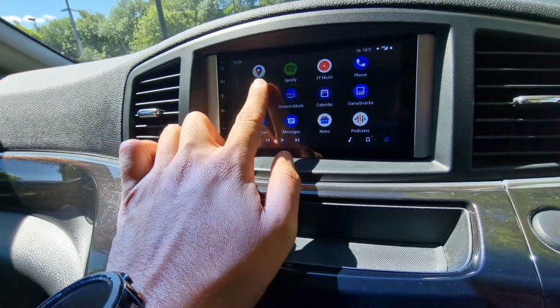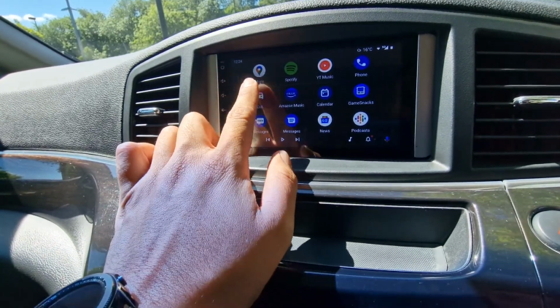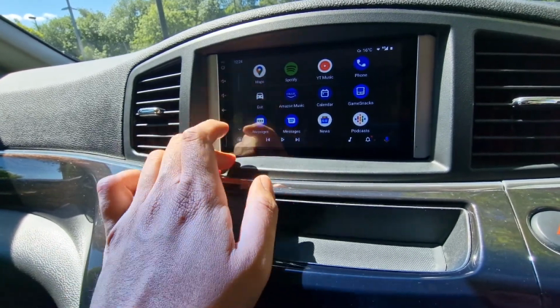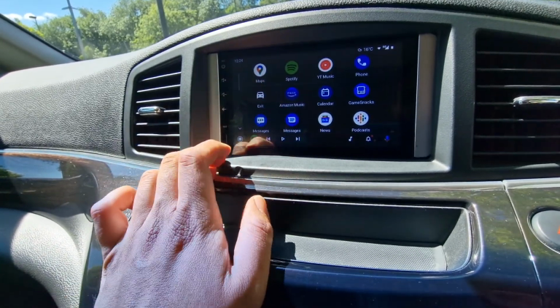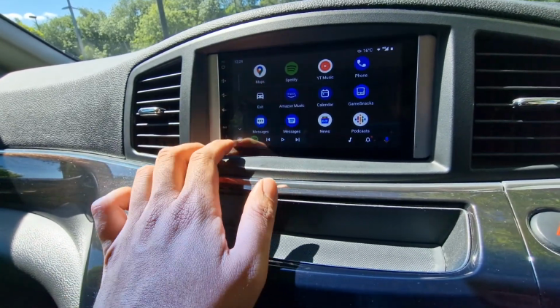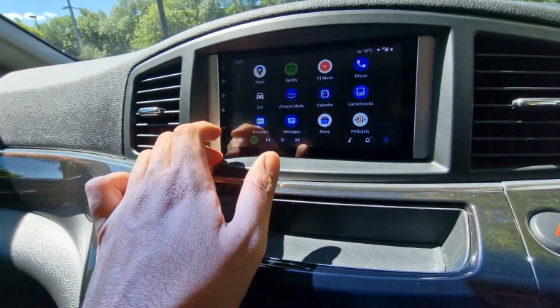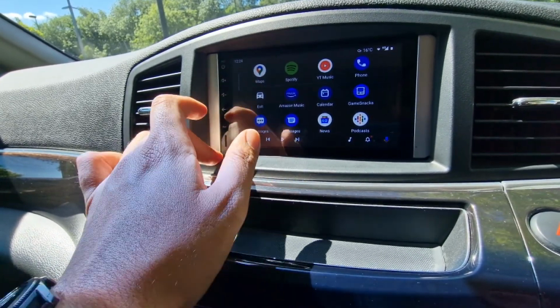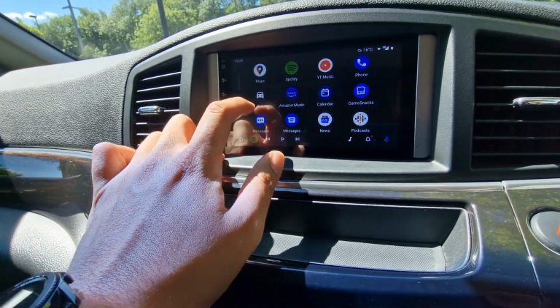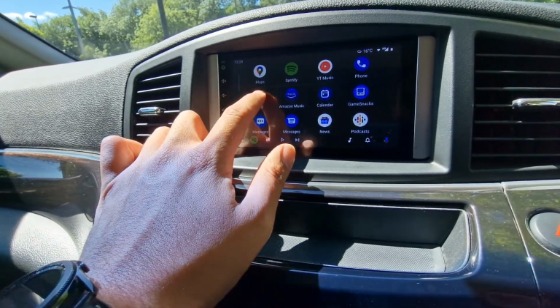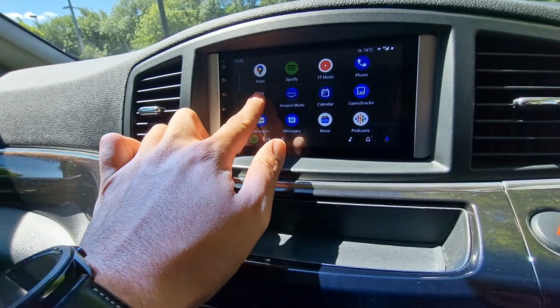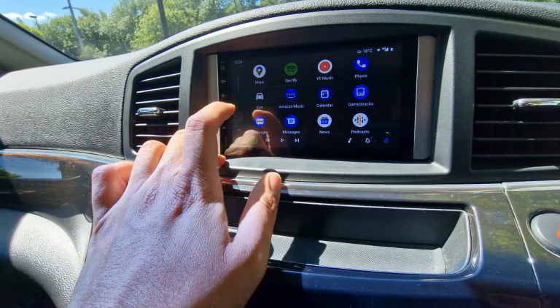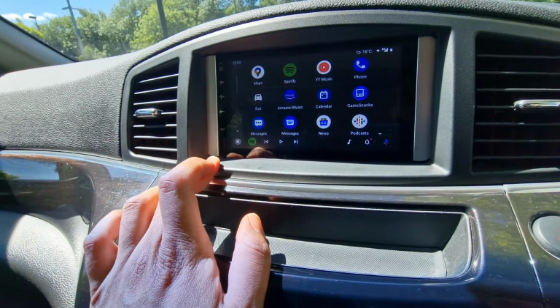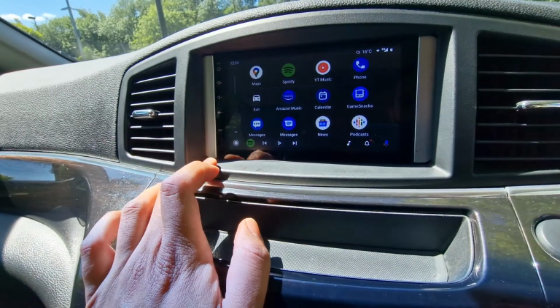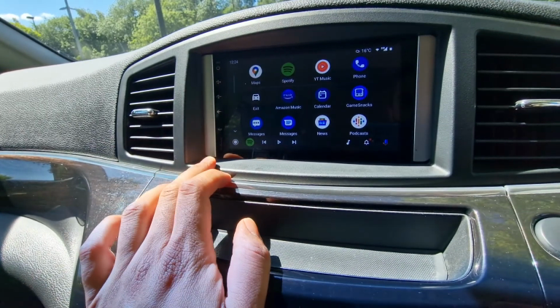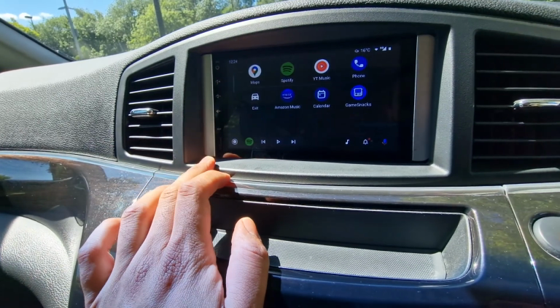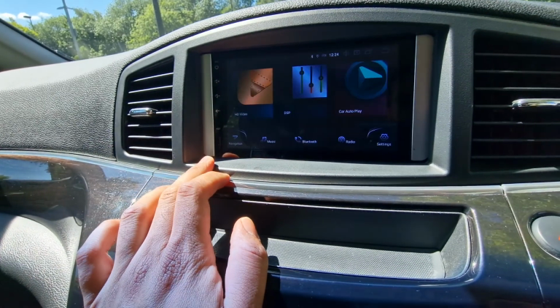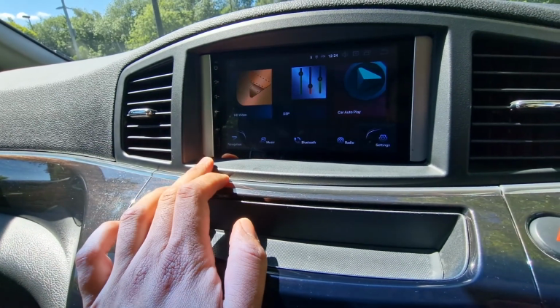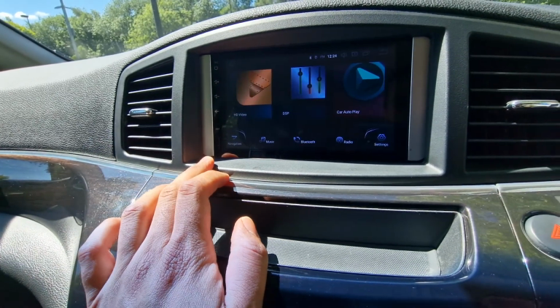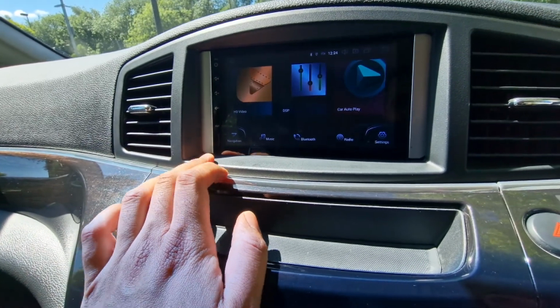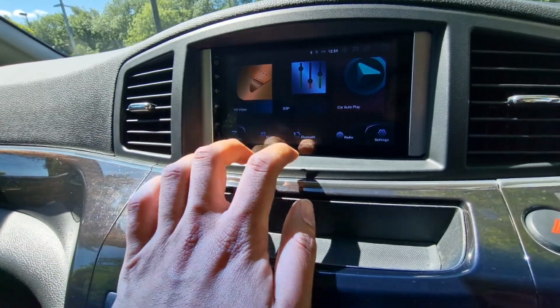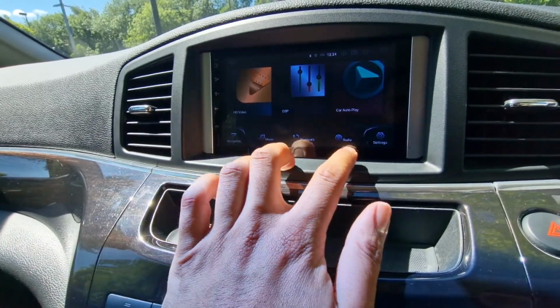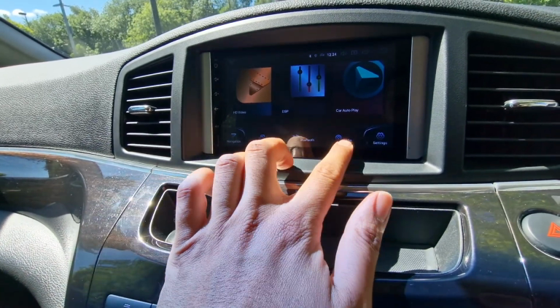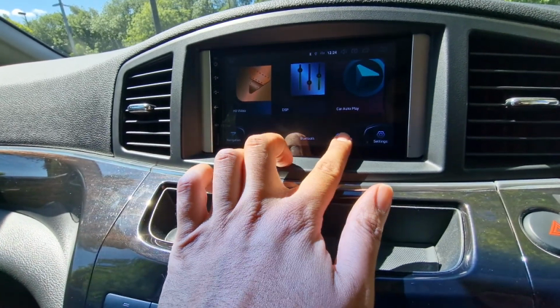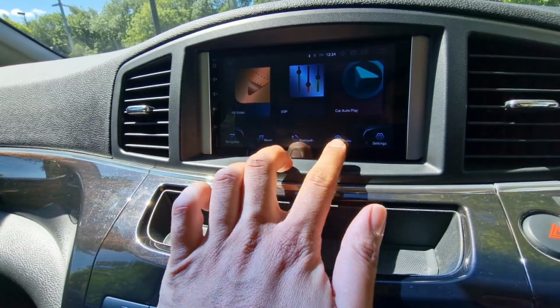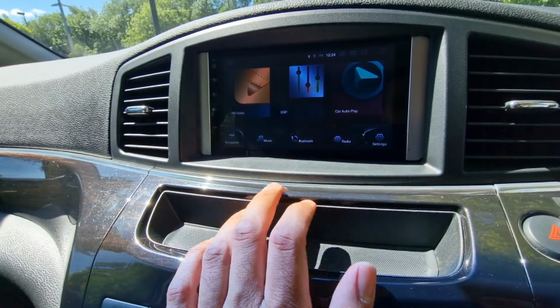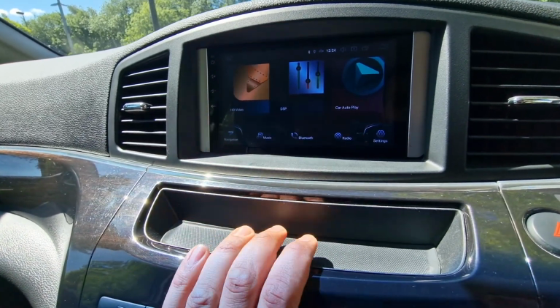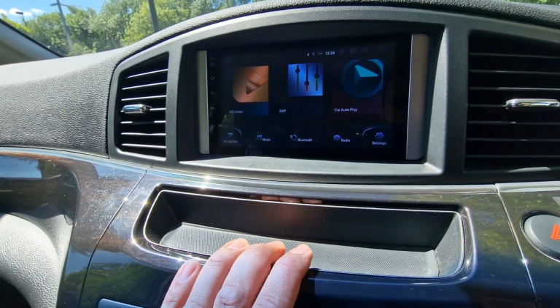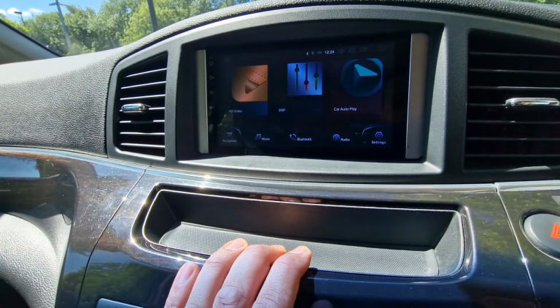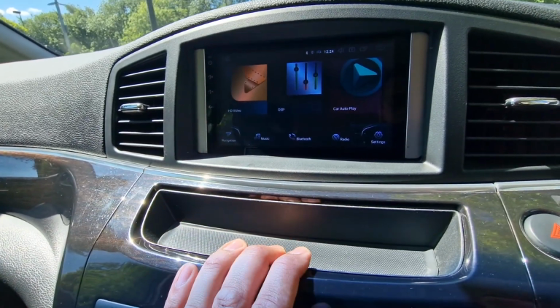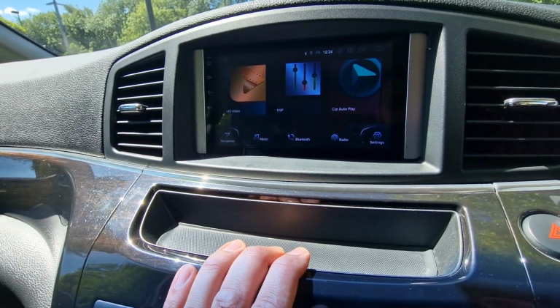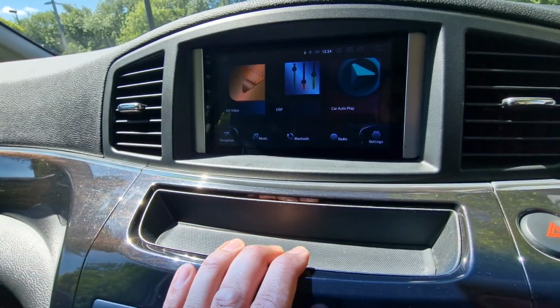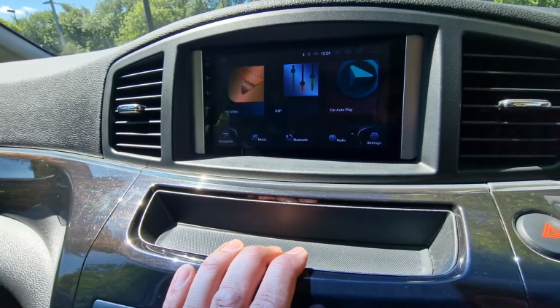And you can also come out of the app and play audio through your radio system as well.